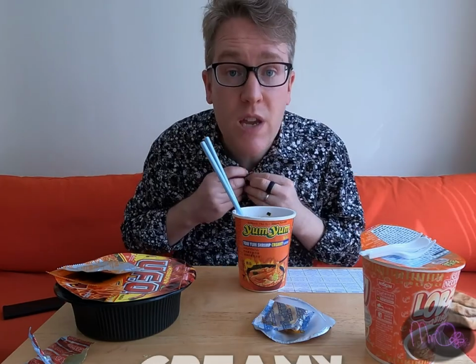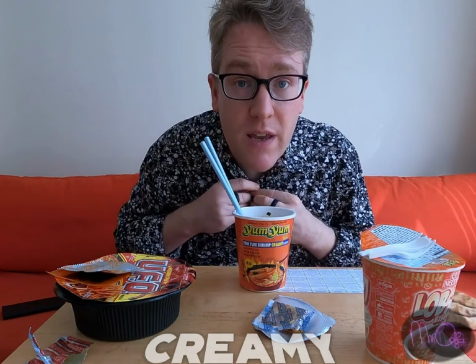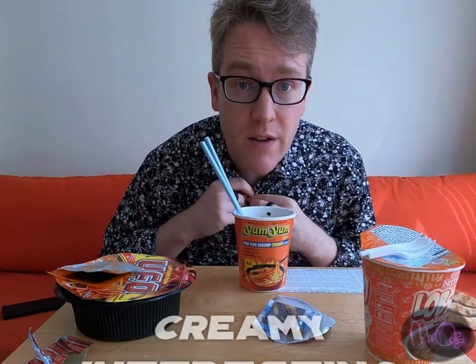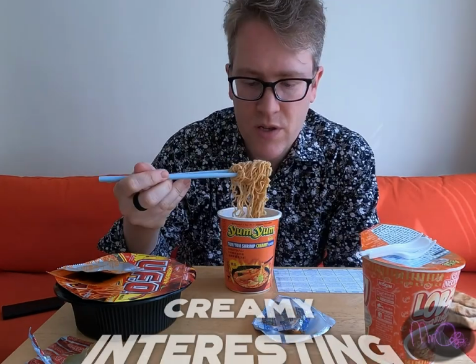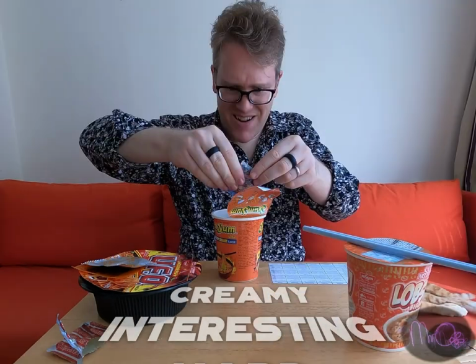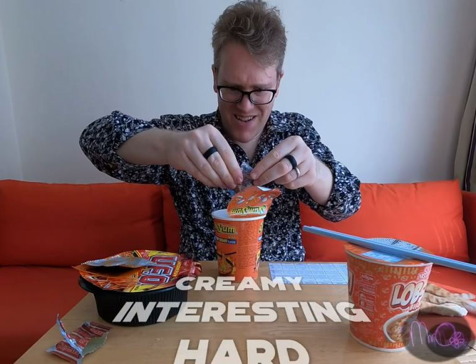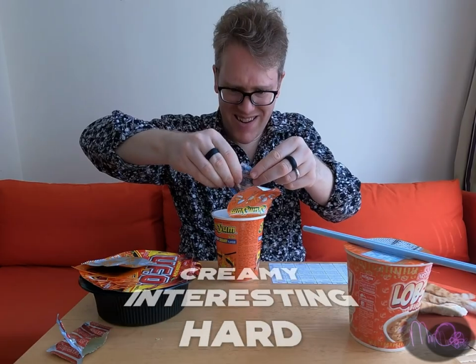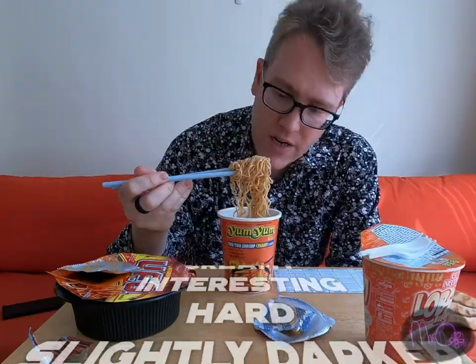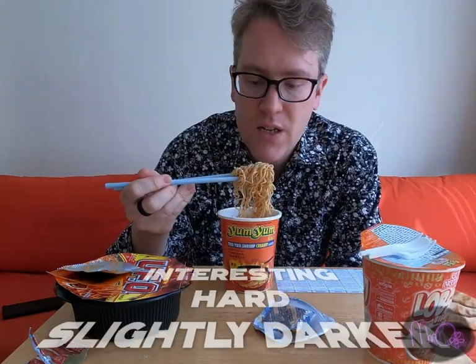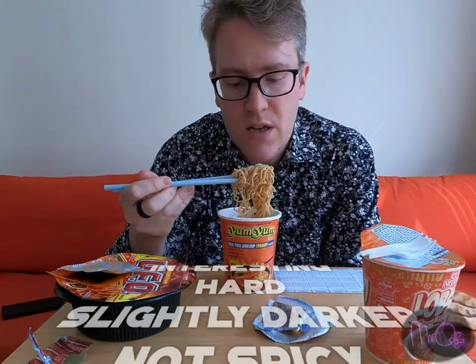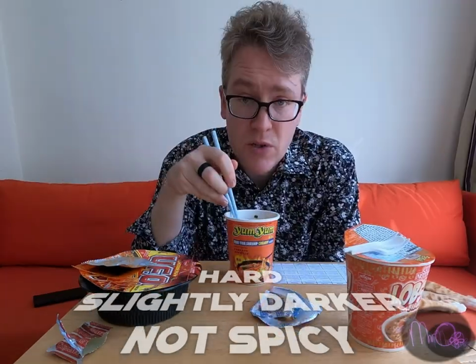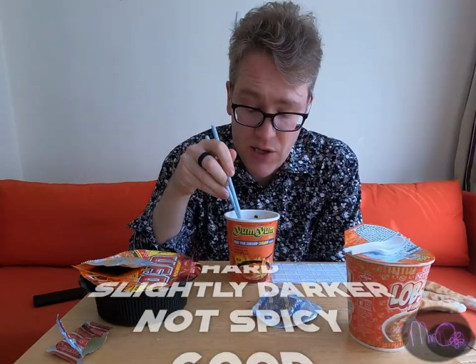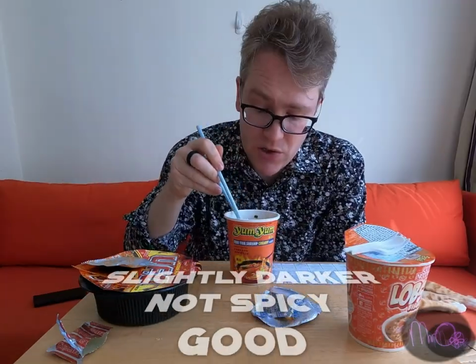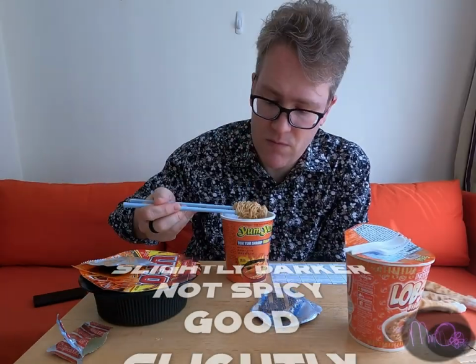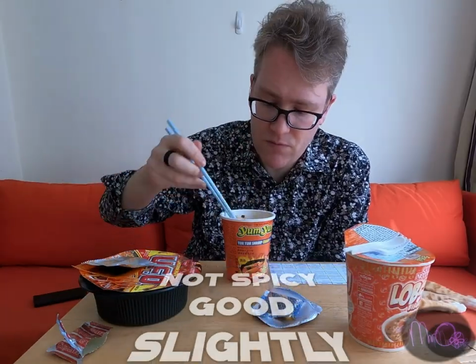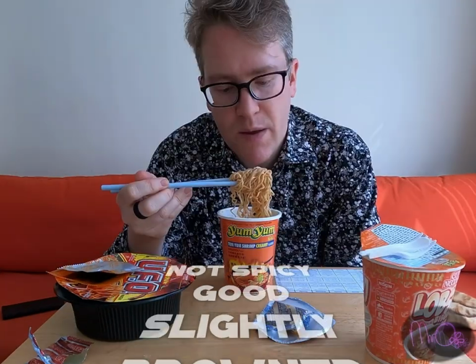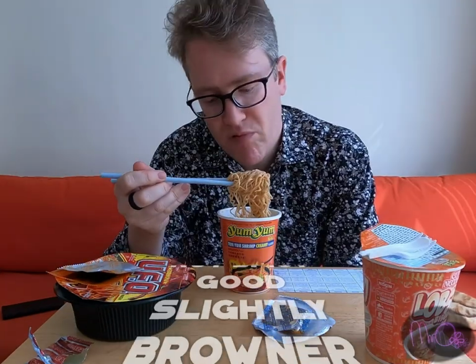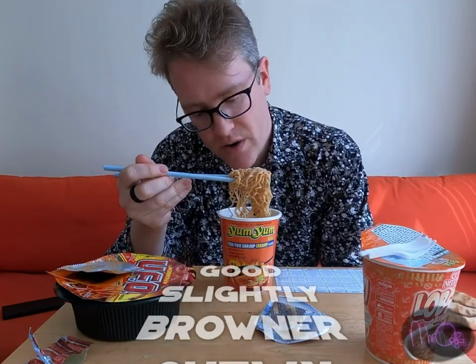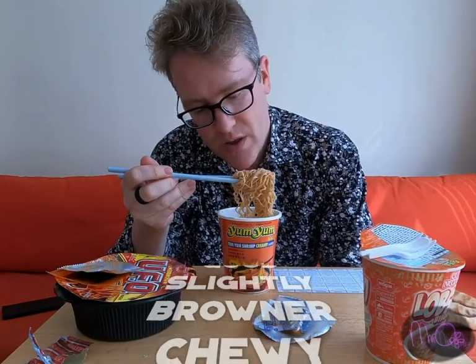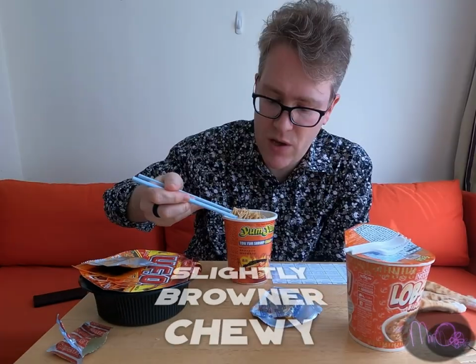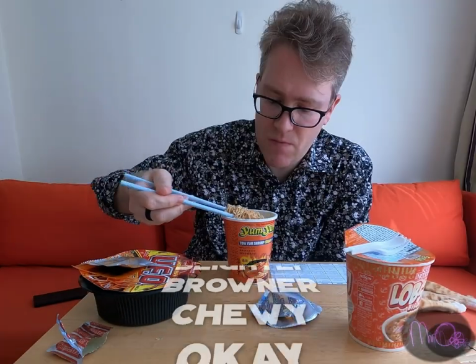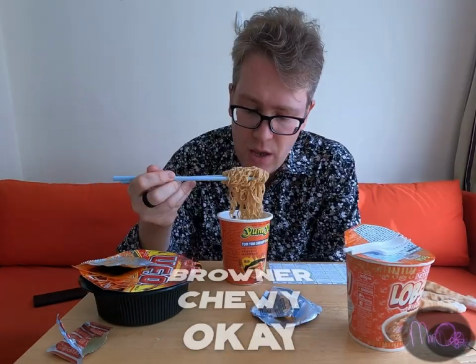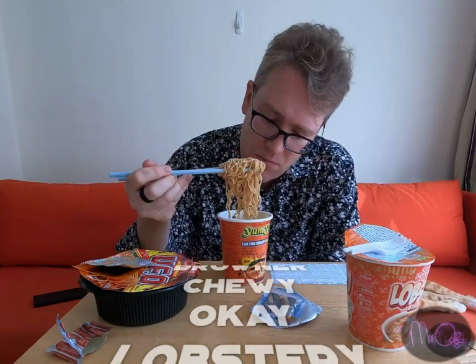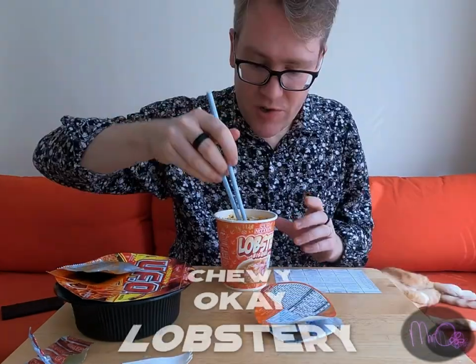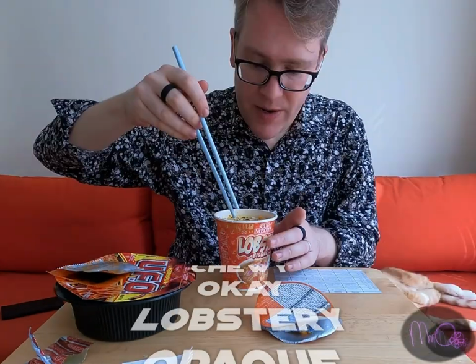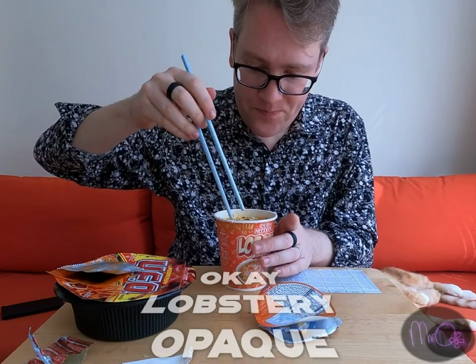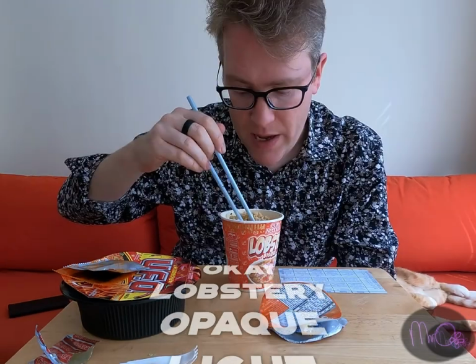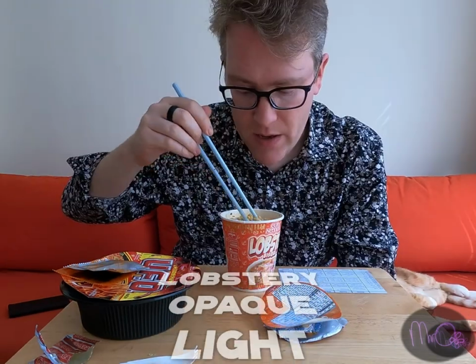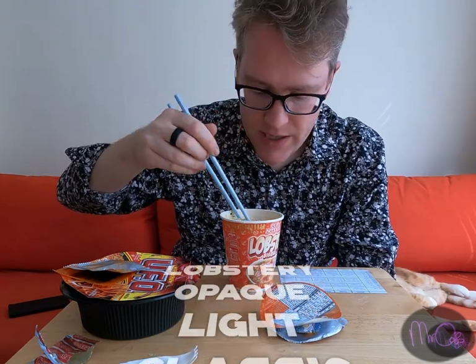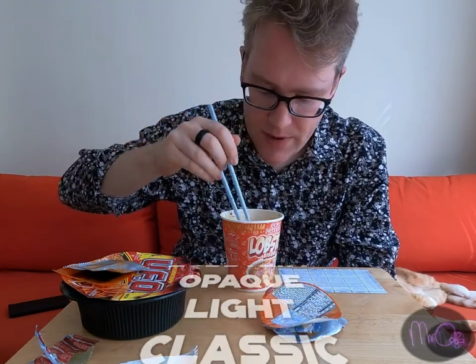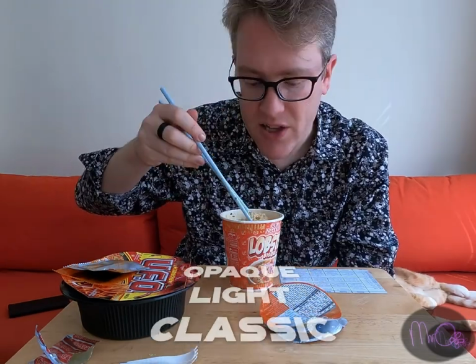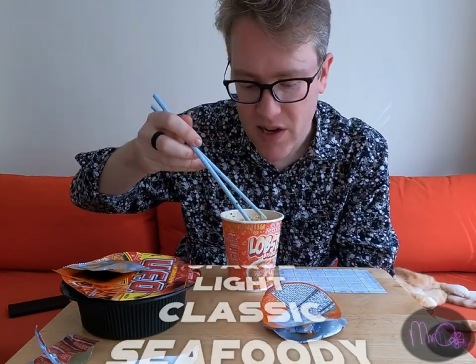Creamy. Interesting. Hard. Slightly dark. Not spicy. Good. Slightly browner. Chewy. Lobstery. Opaque. Light. Classic.